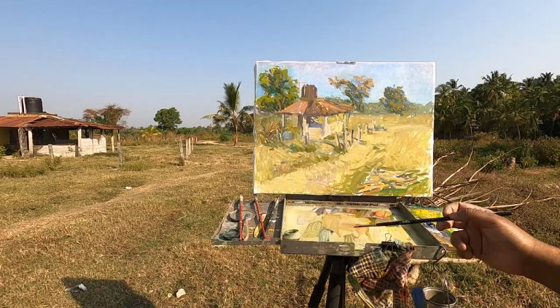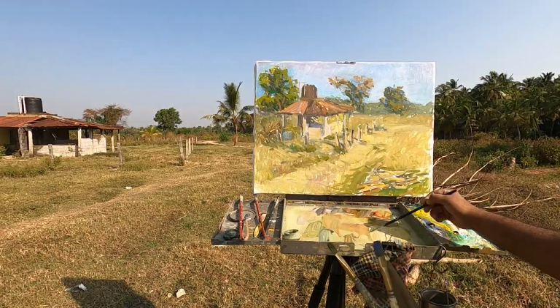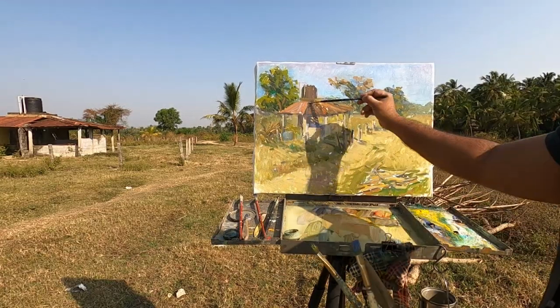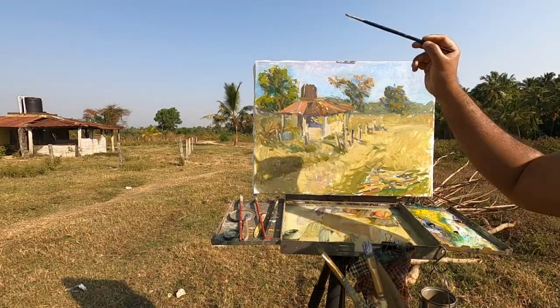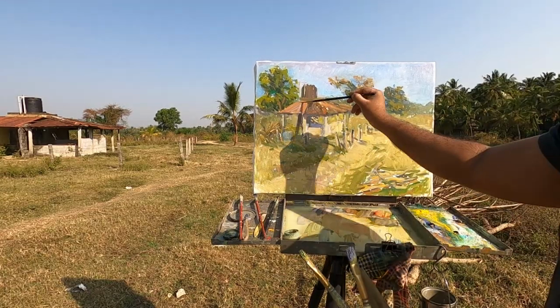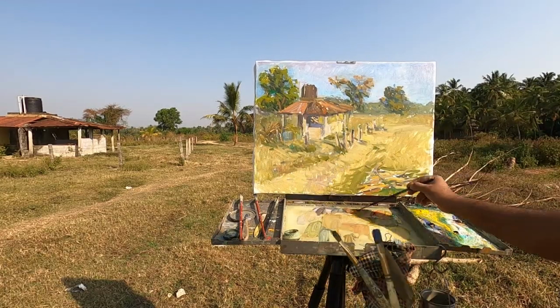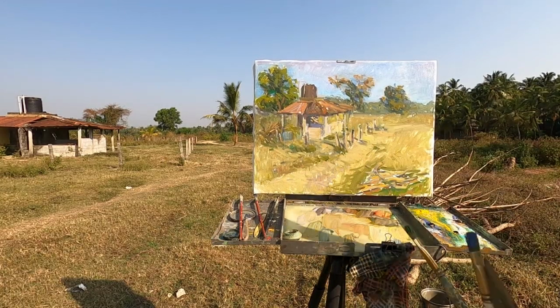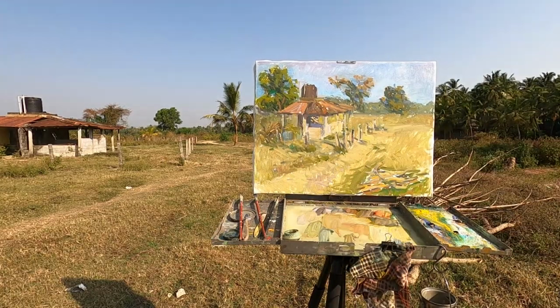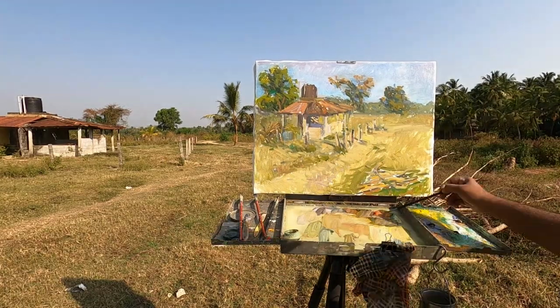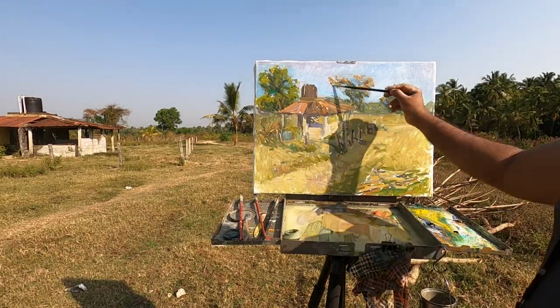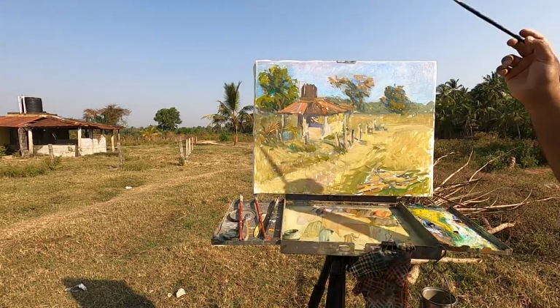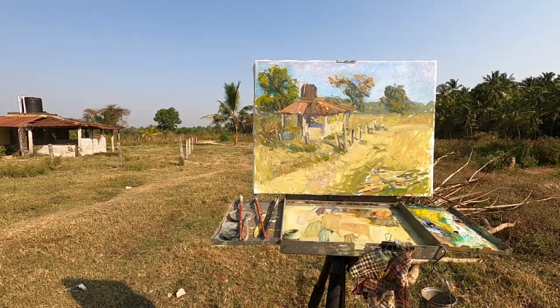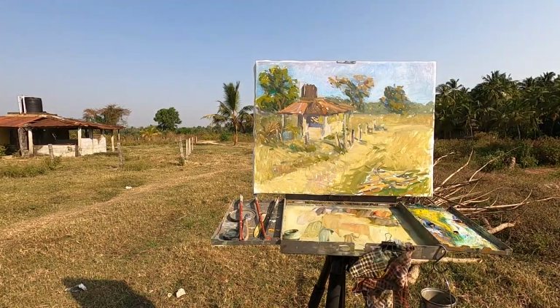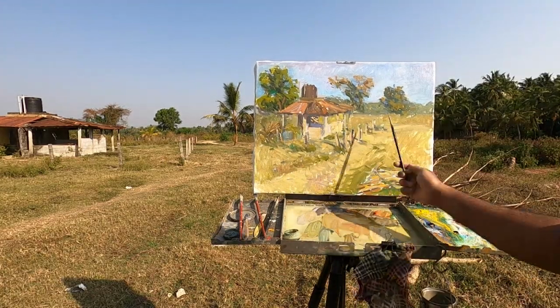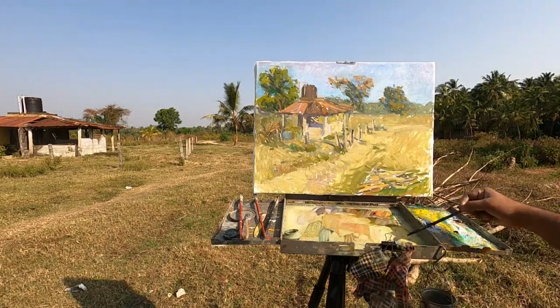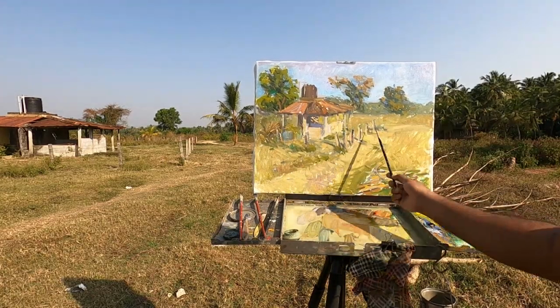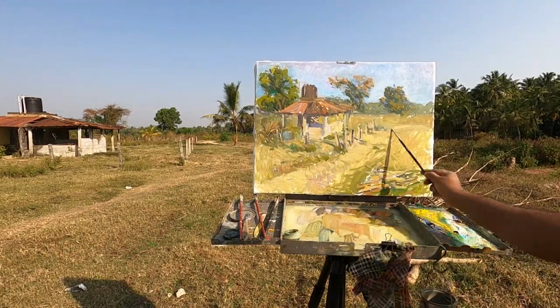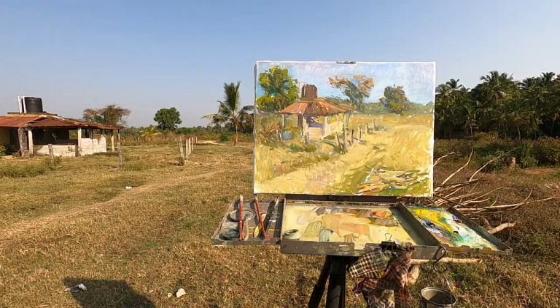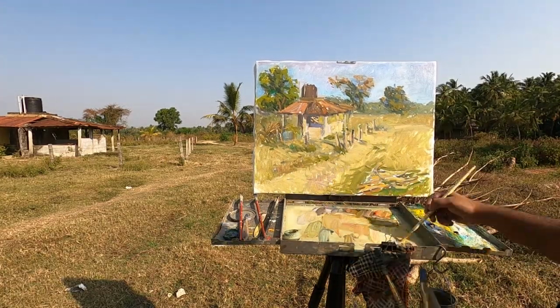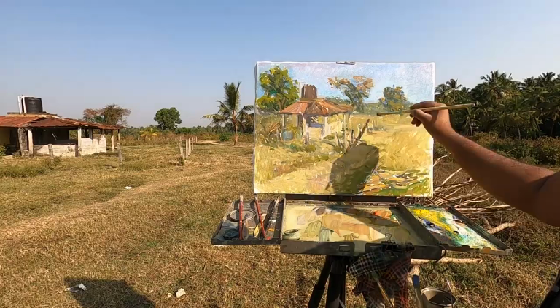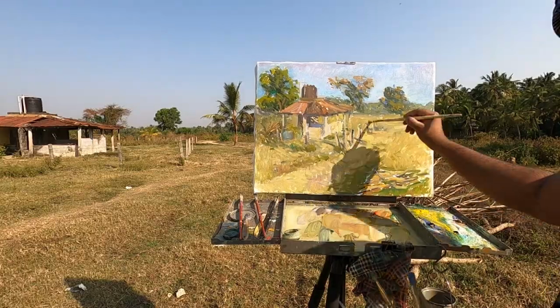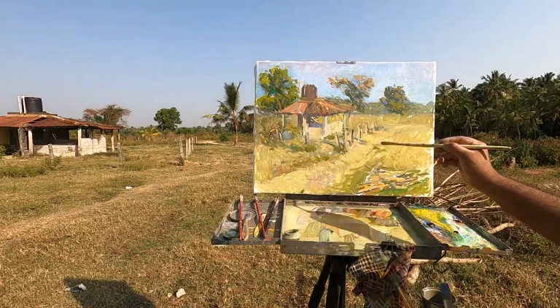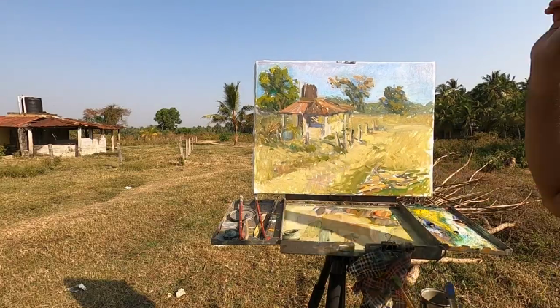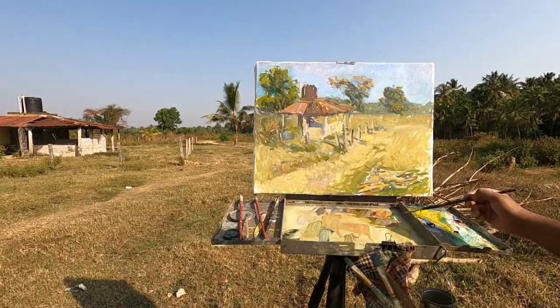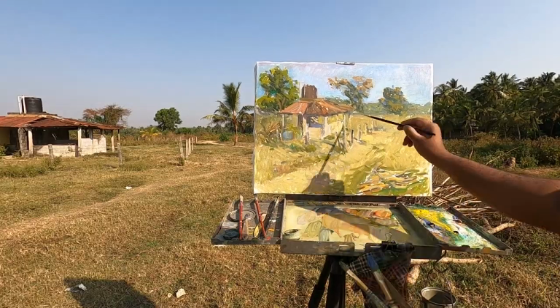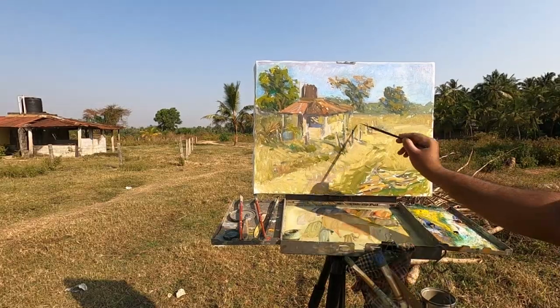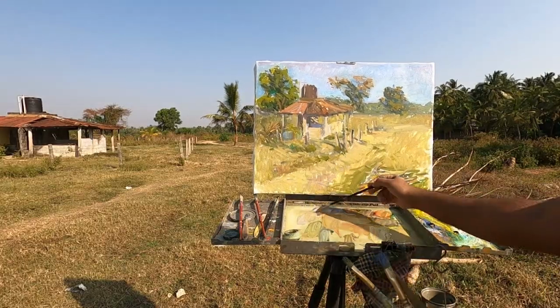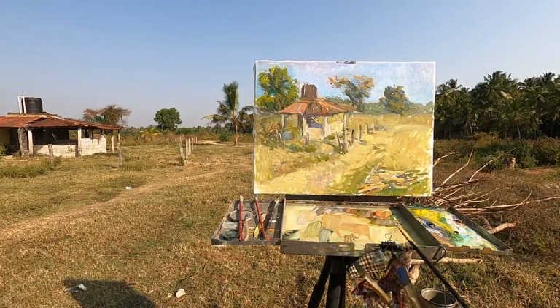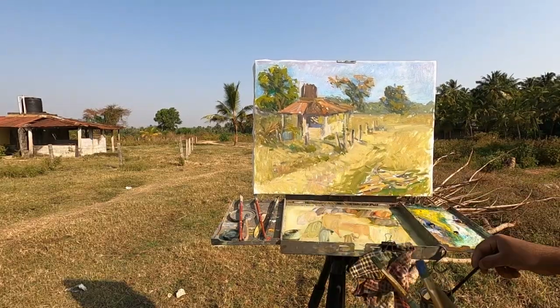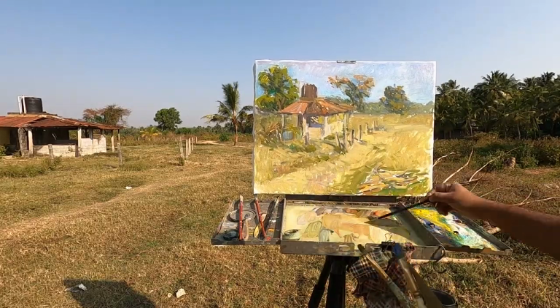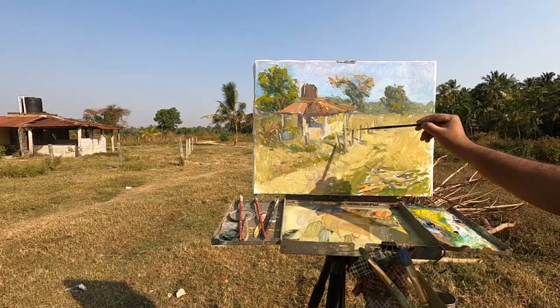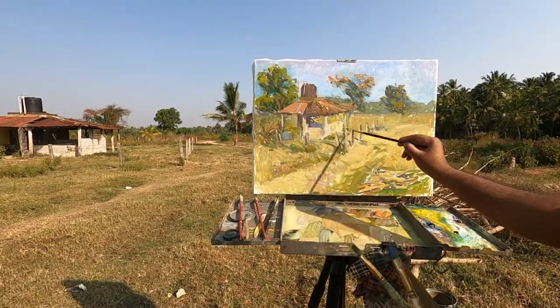That's it for this time, guys. Let me know in the comments what you think about this painting. Until next time, happy painting.